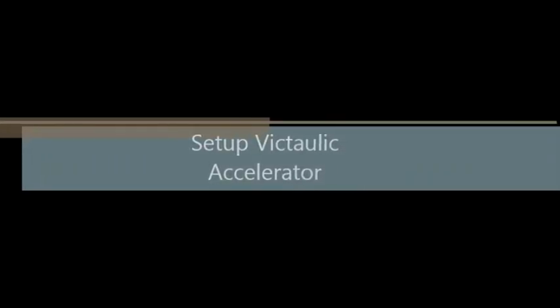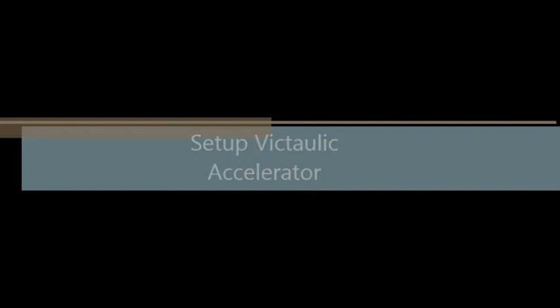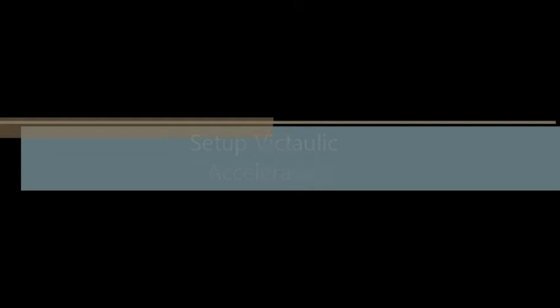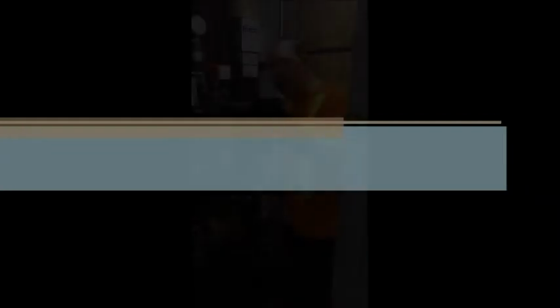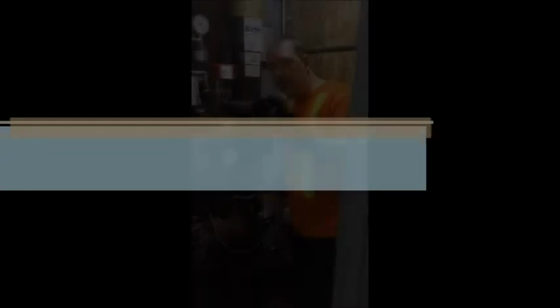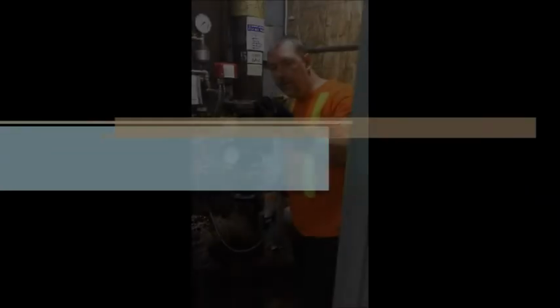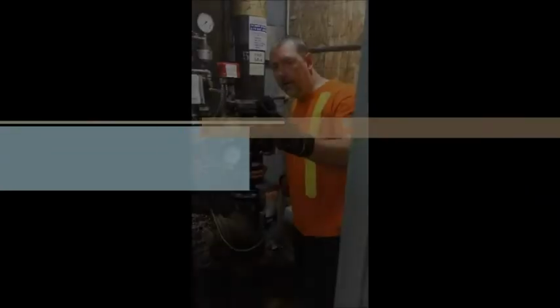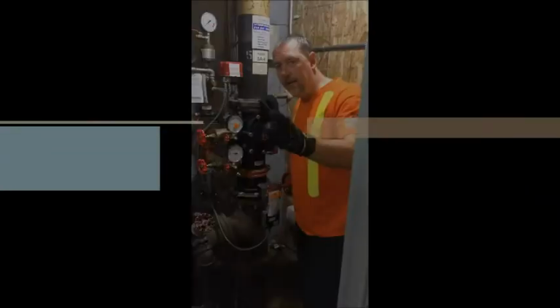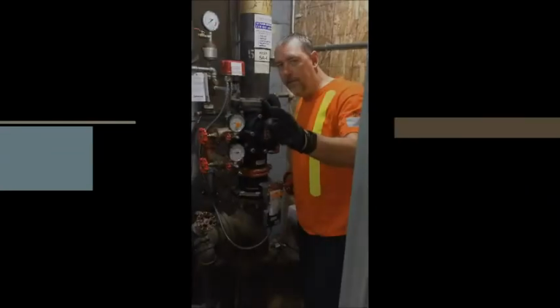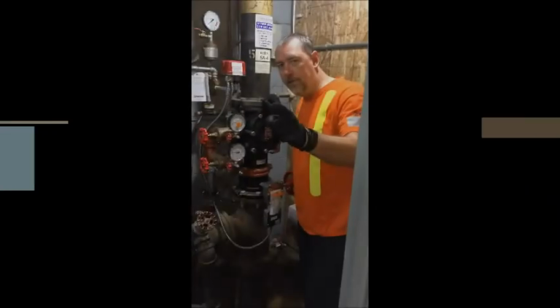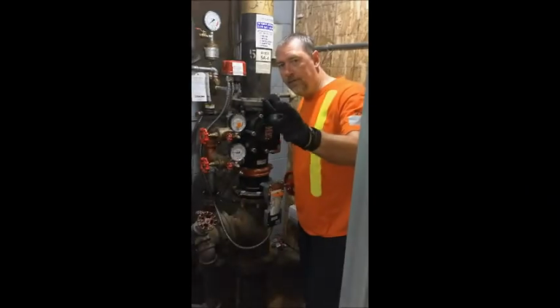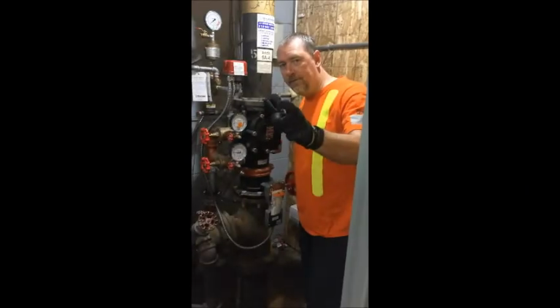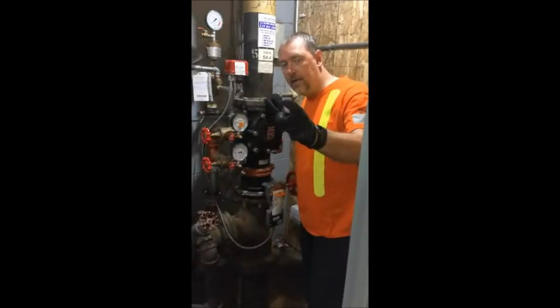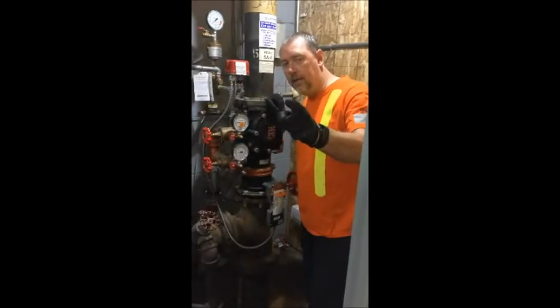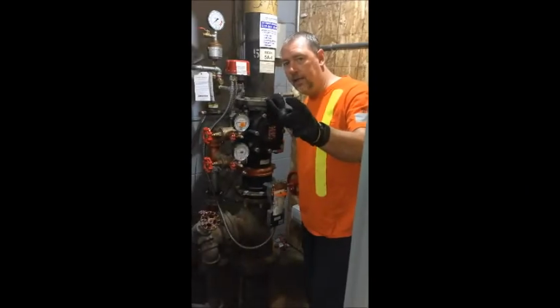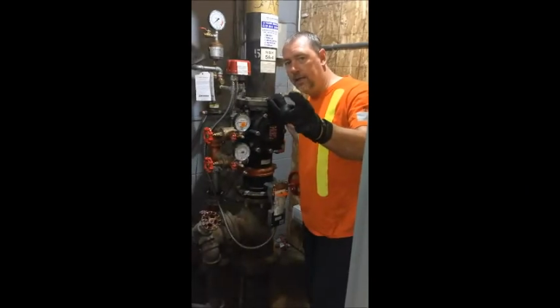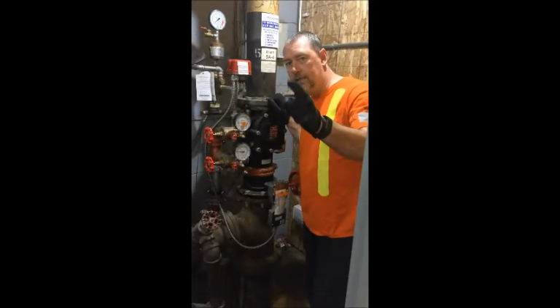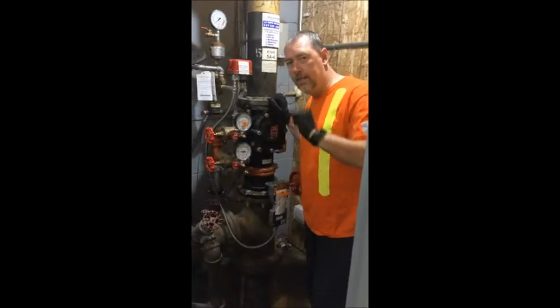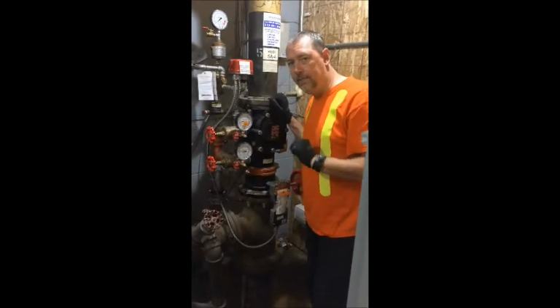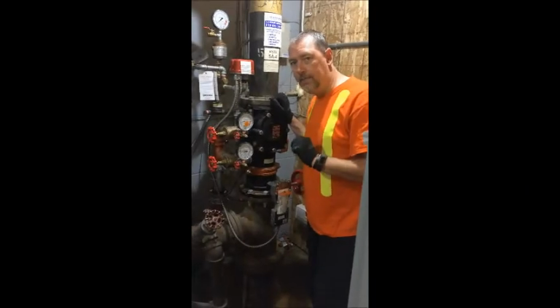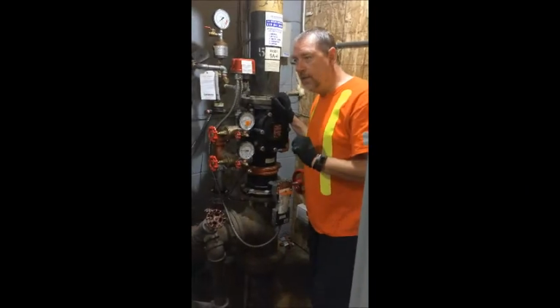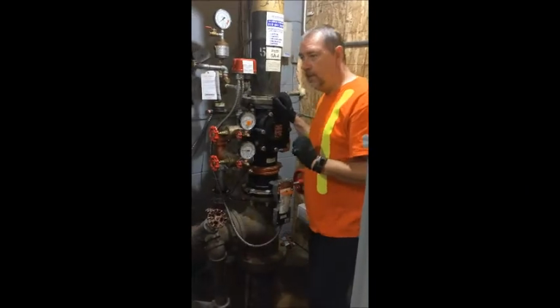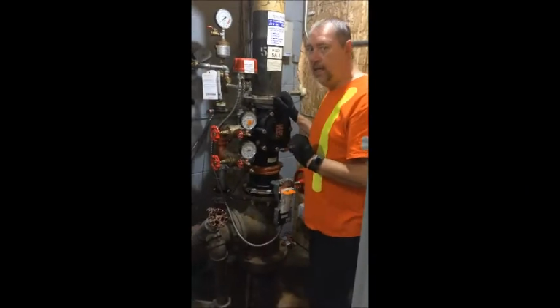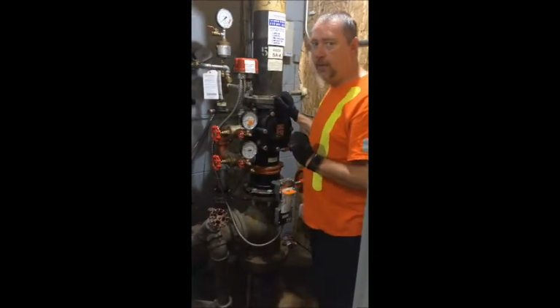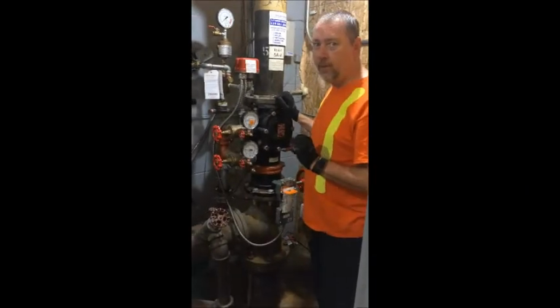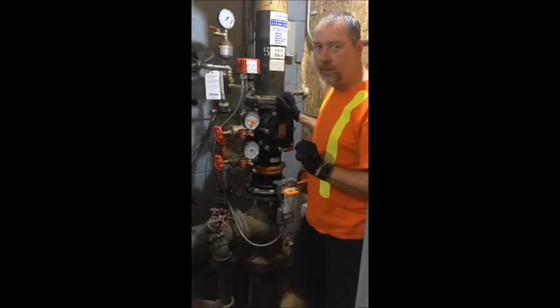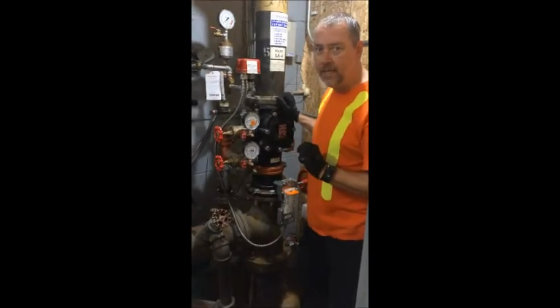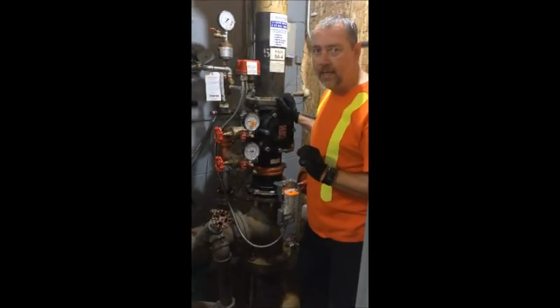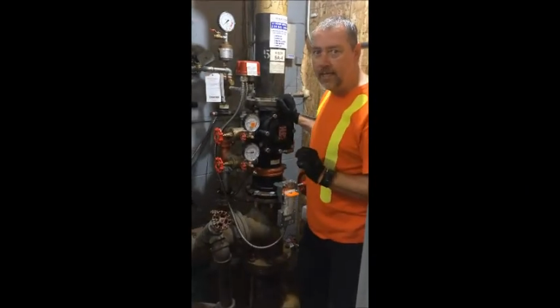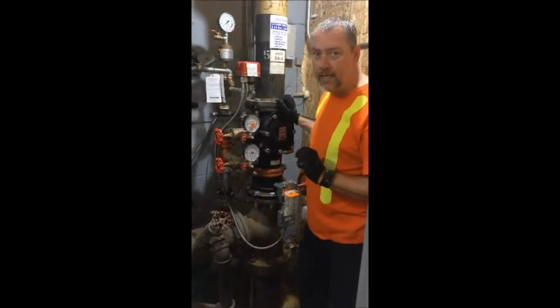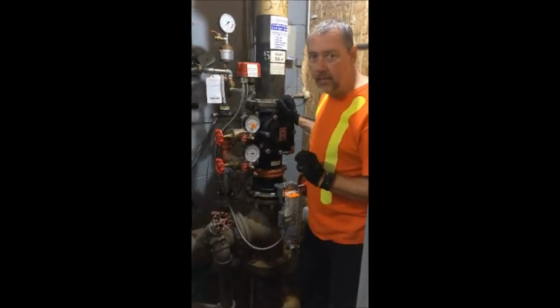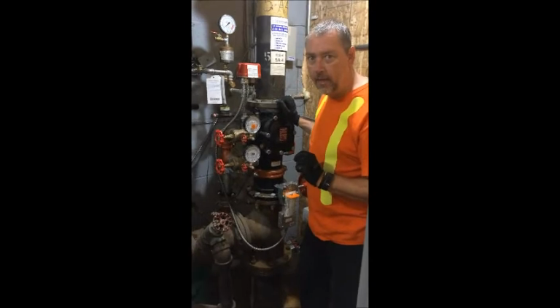Hey guys, it's Ray with another Victaulic tip. Today we're going to reset an accelerator.